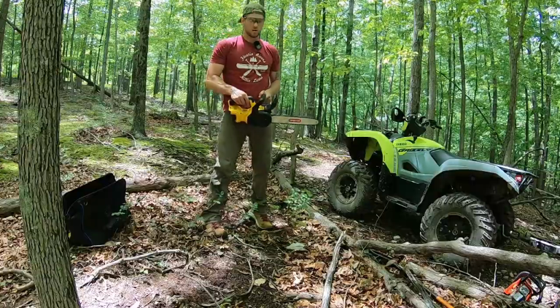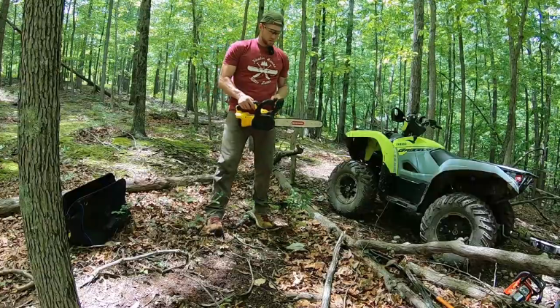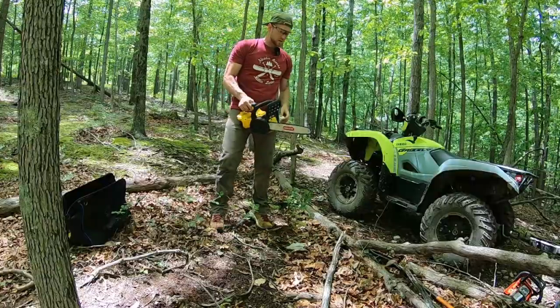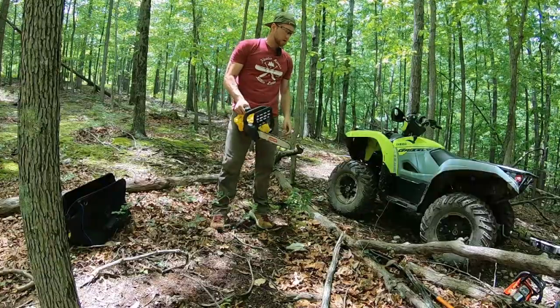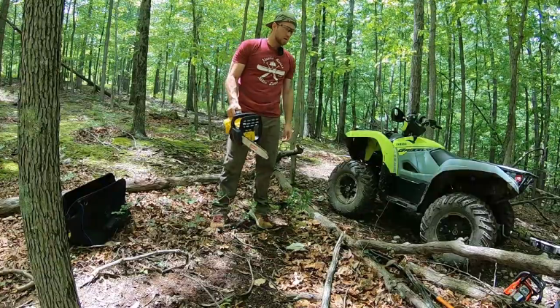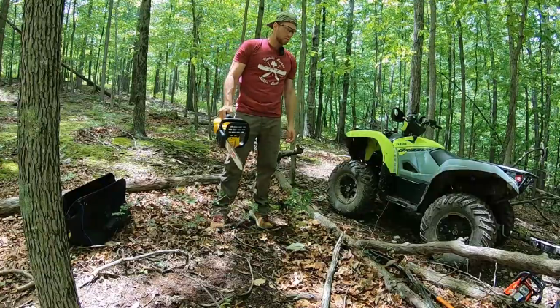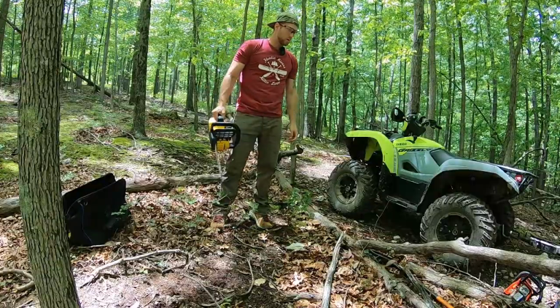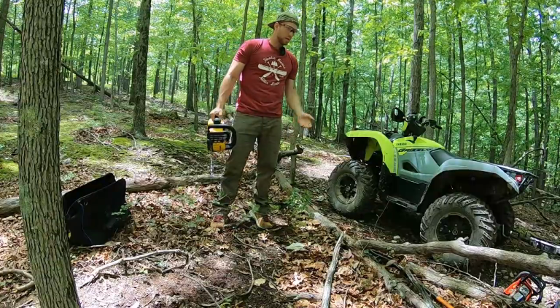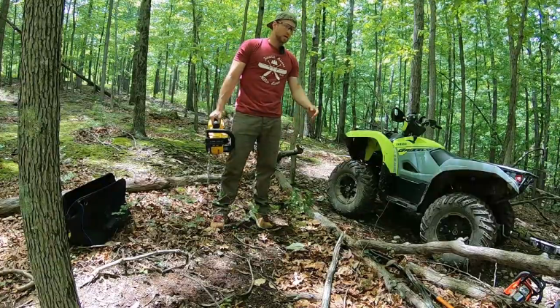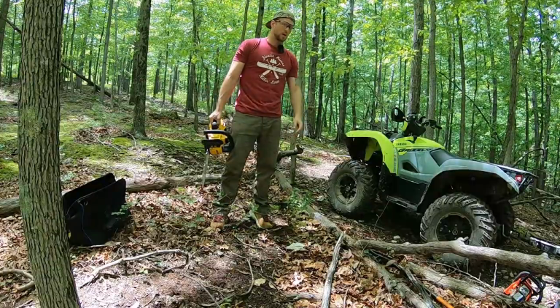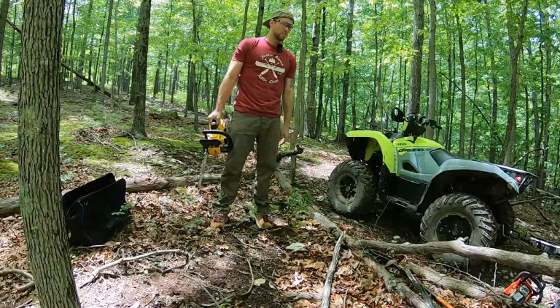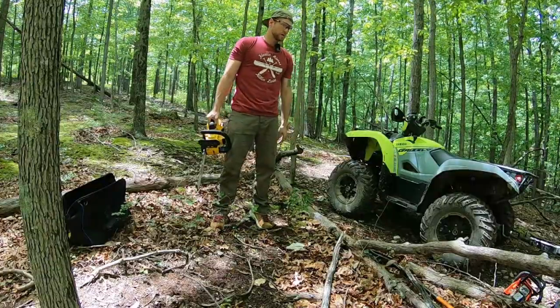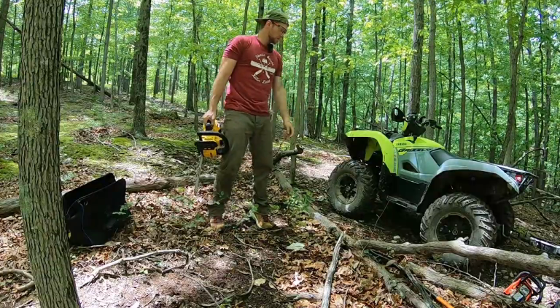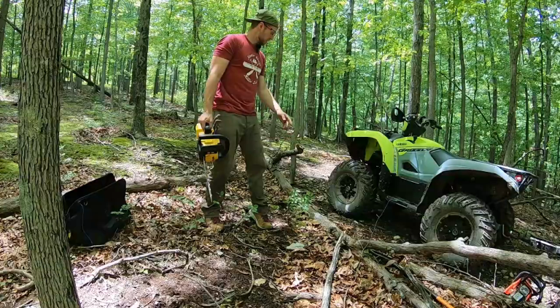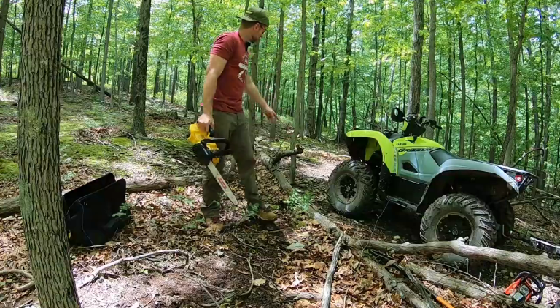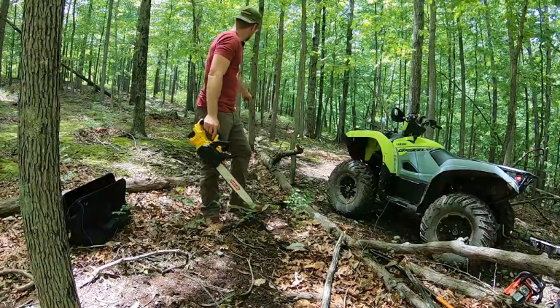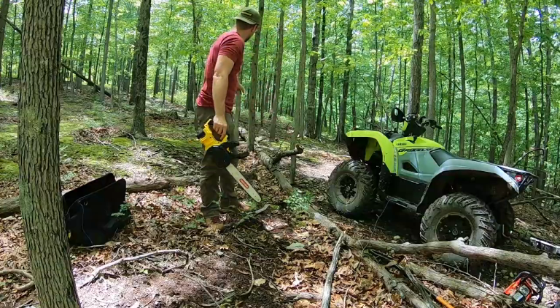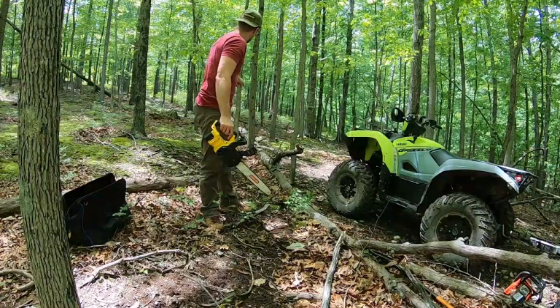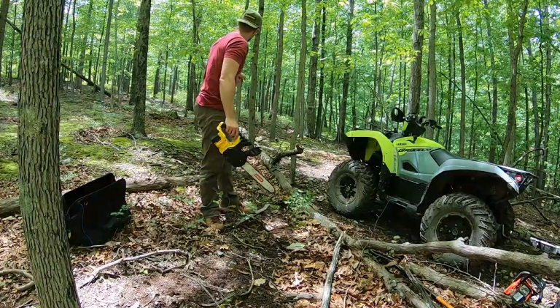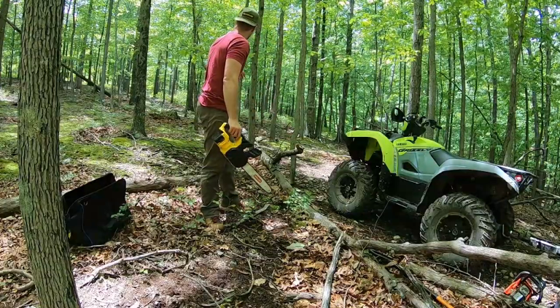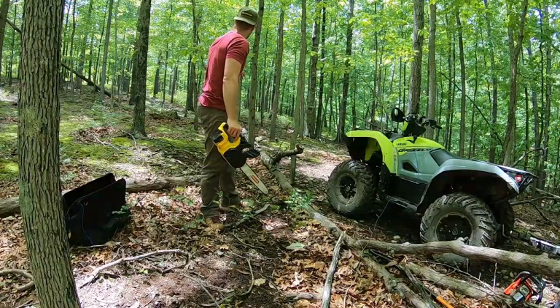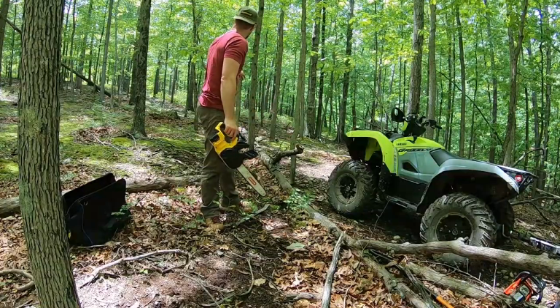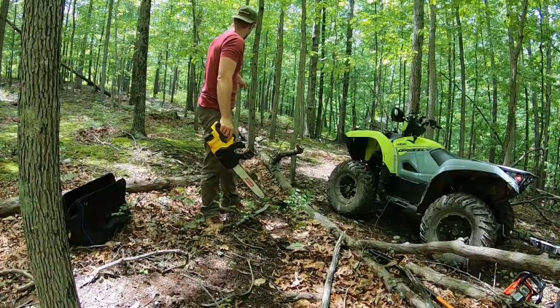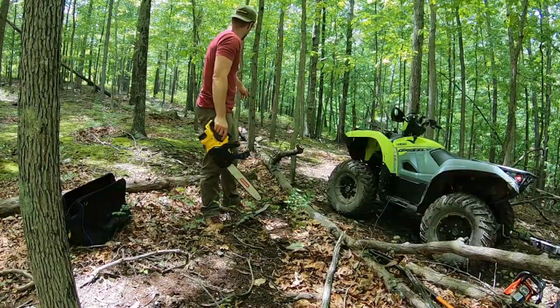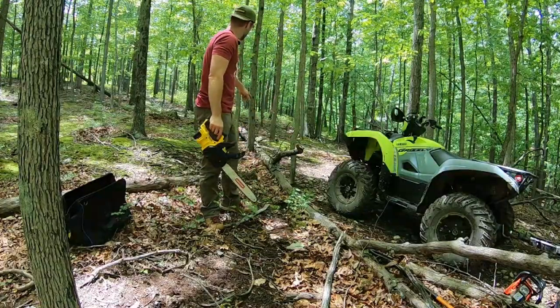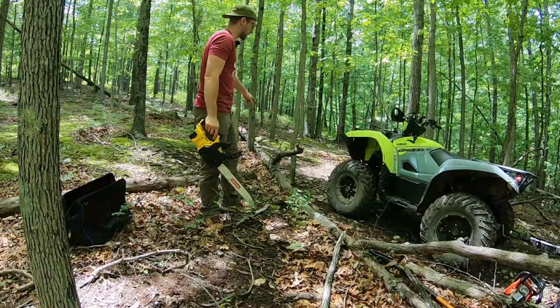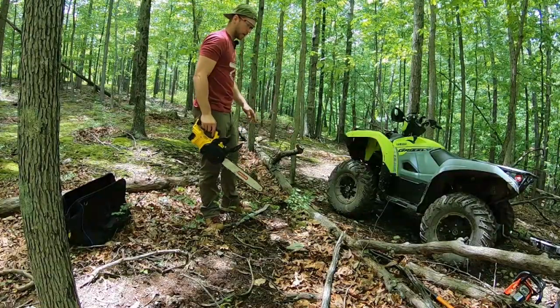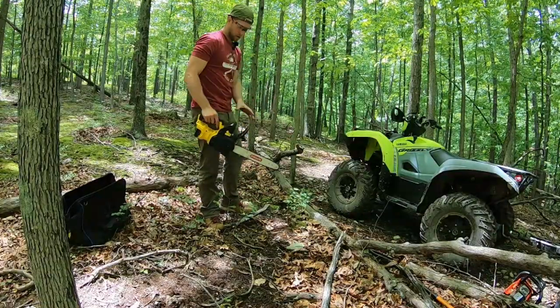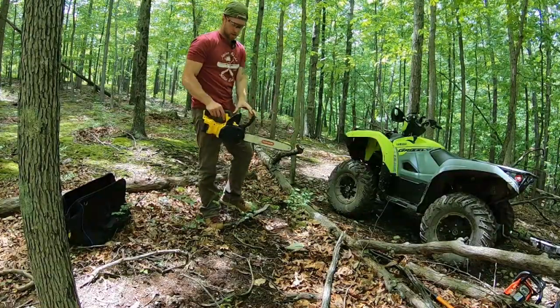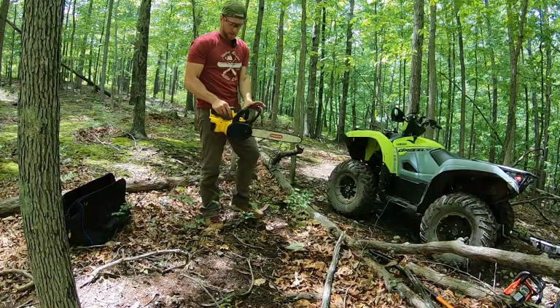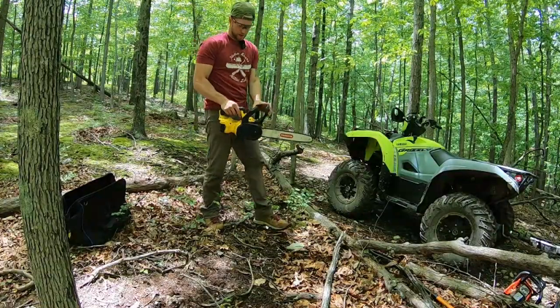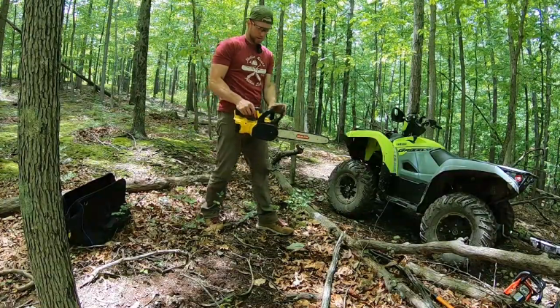I'll take you along with me while I clean up this tree that's blocking our trail. It's kind of laying across diagonally.